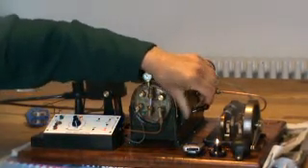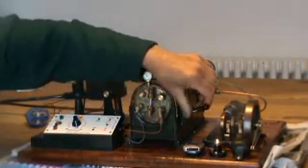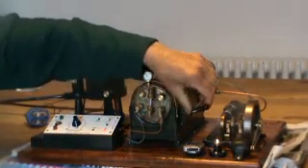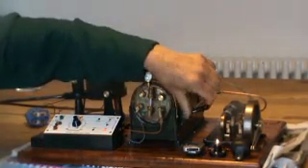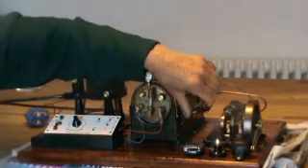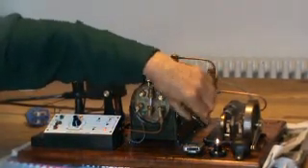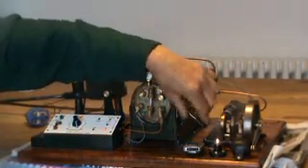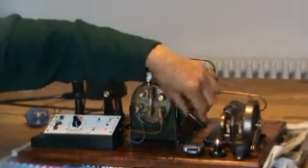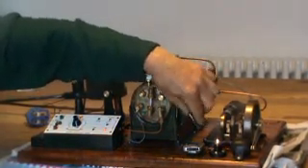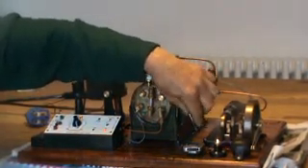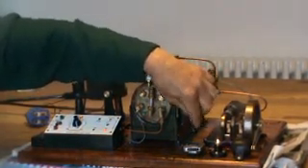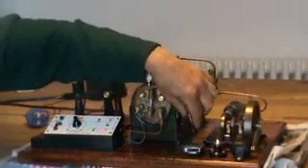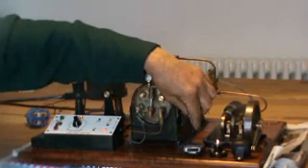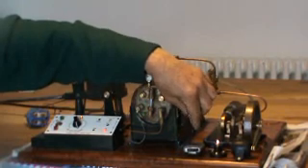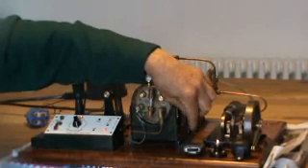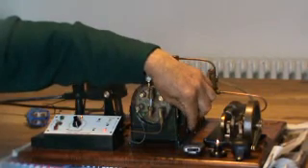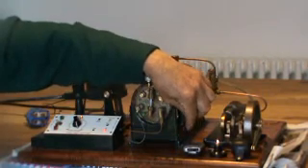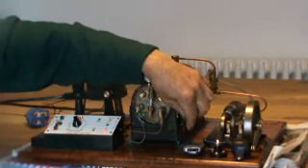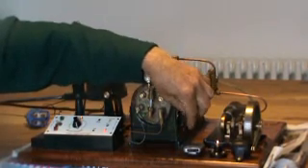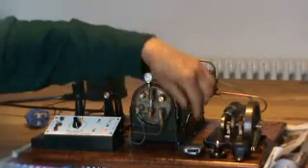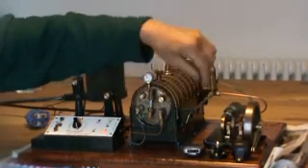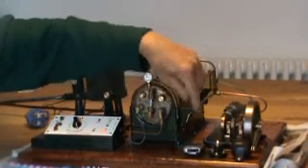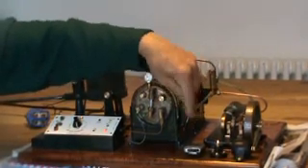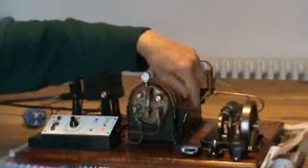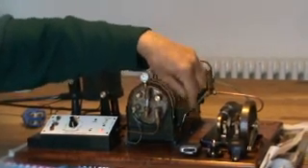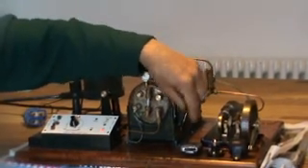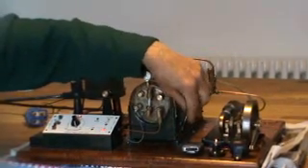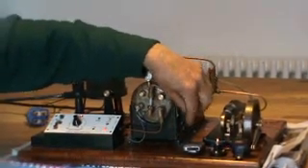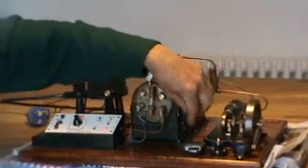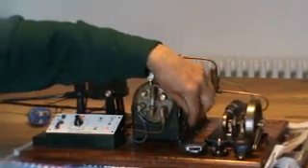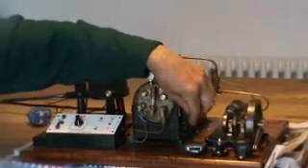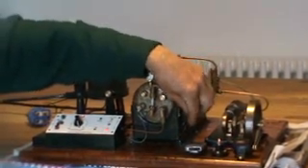And then as we slow down again, it will start to get a bit dim.